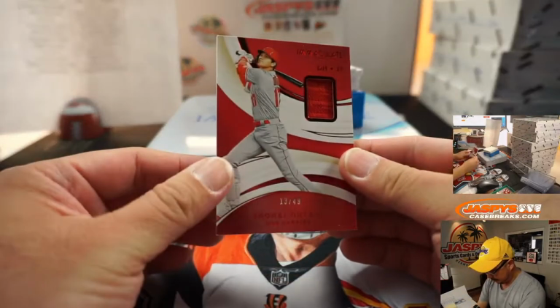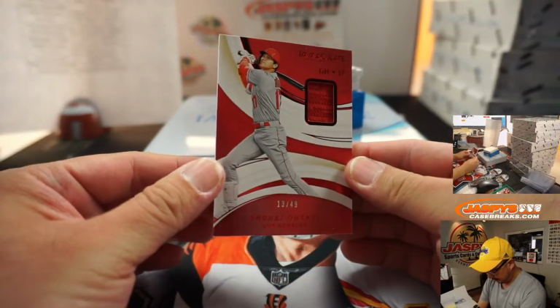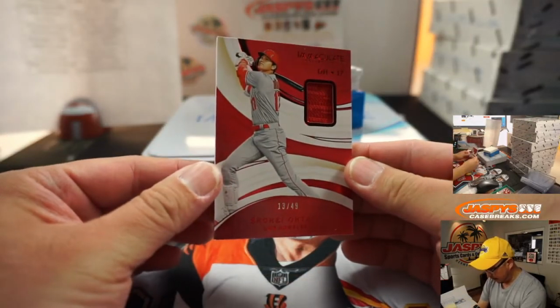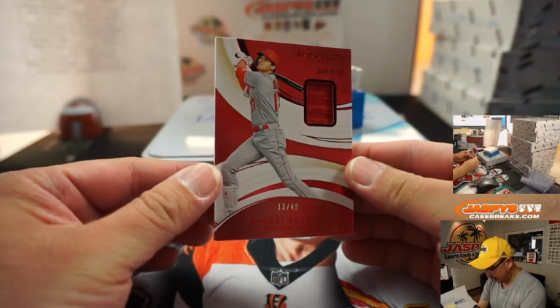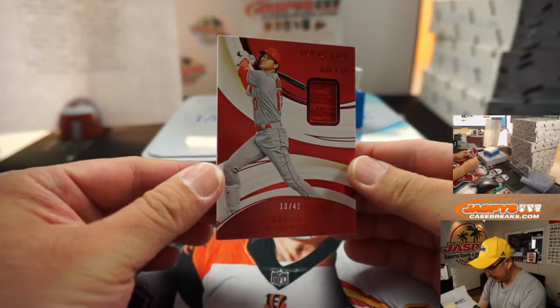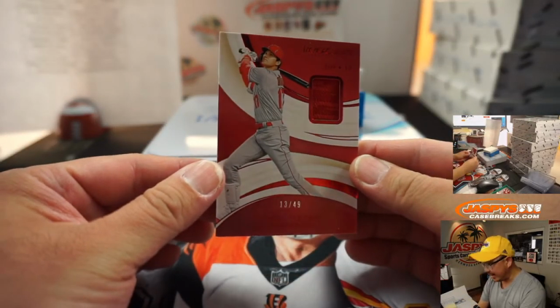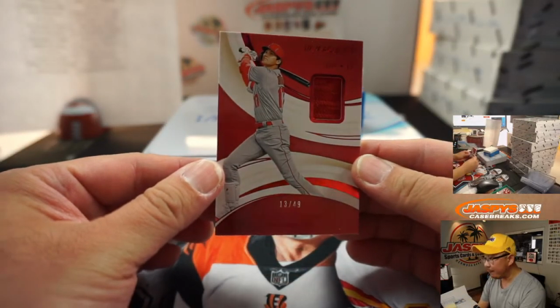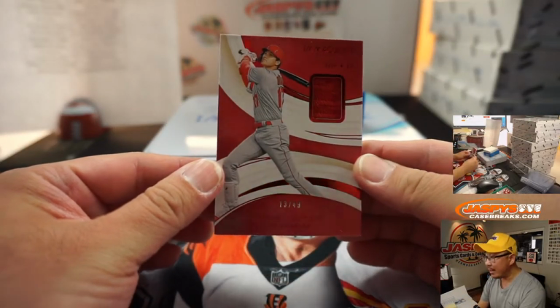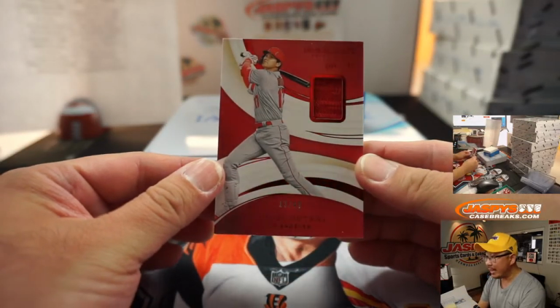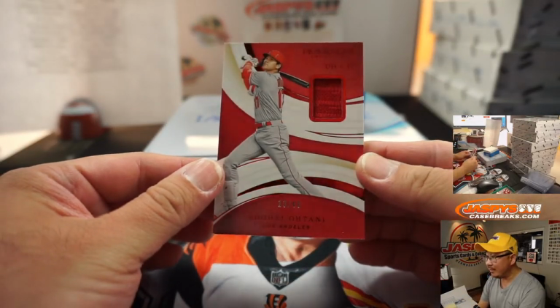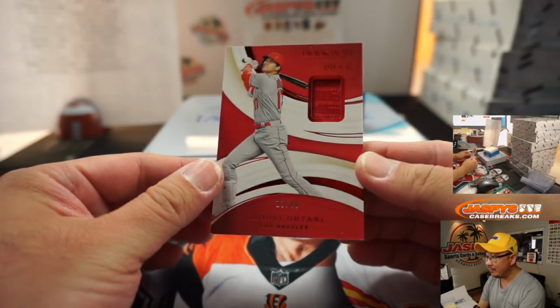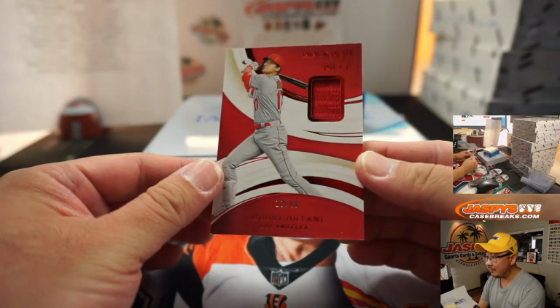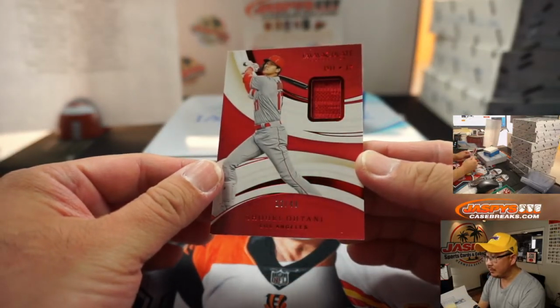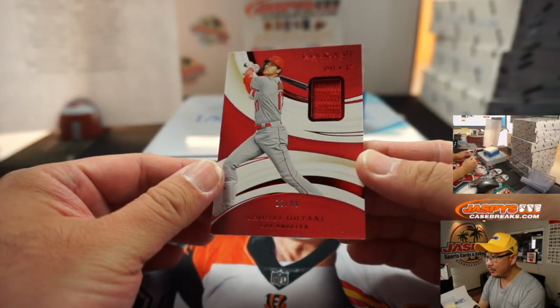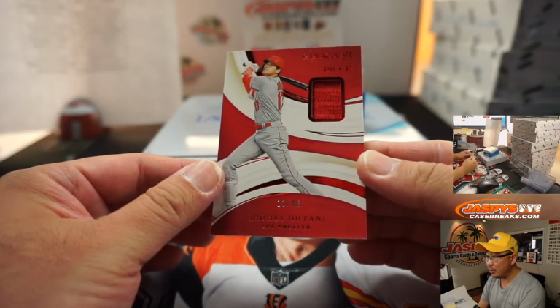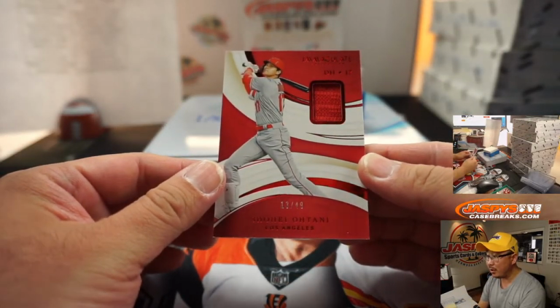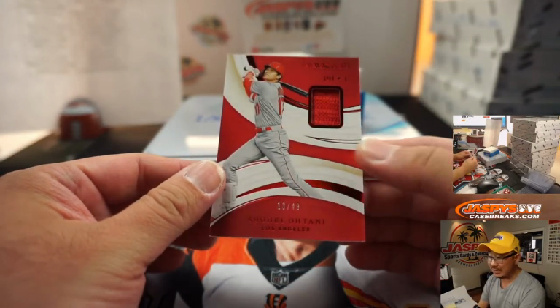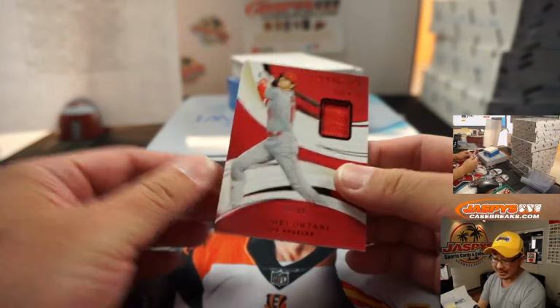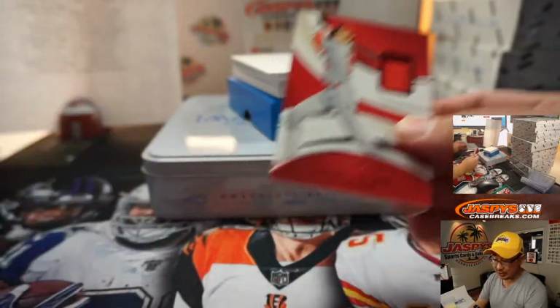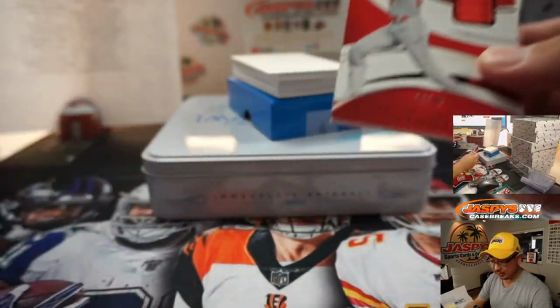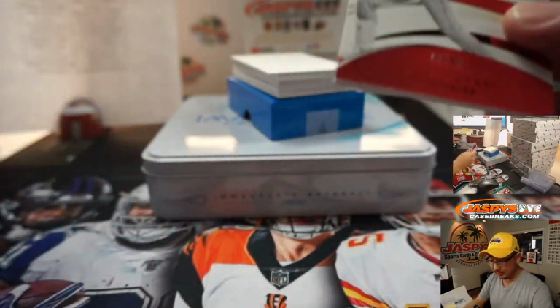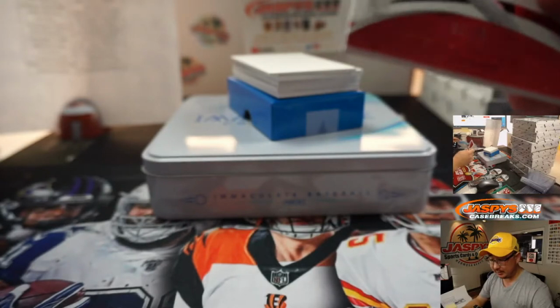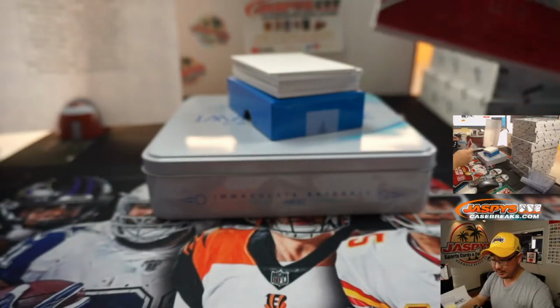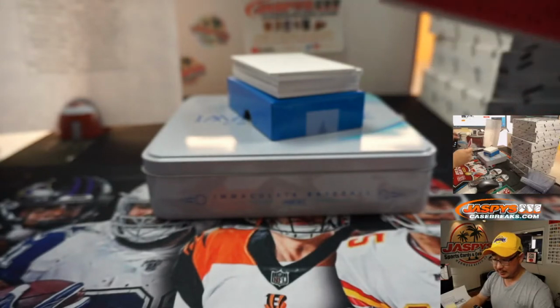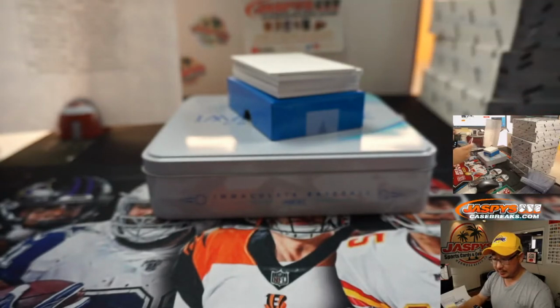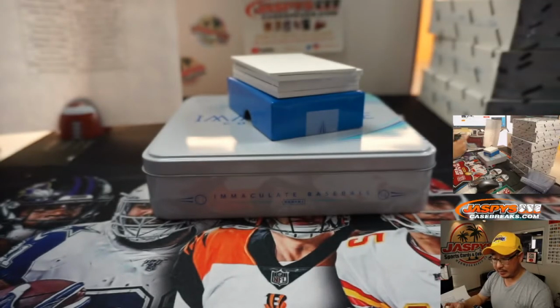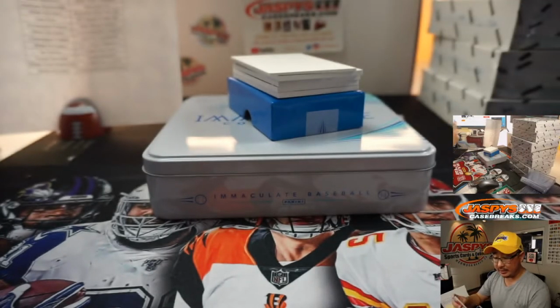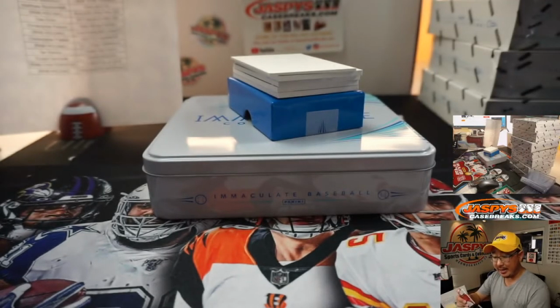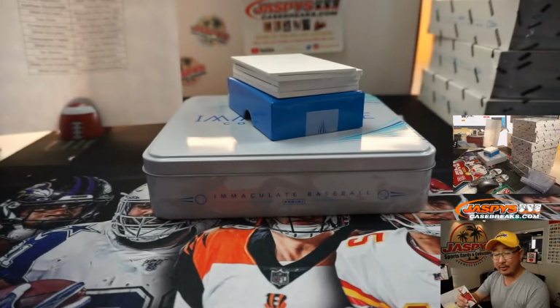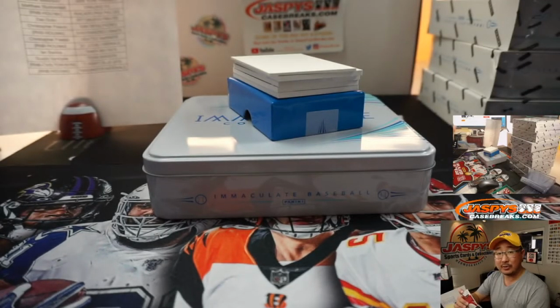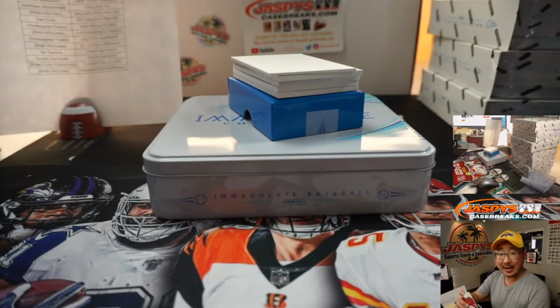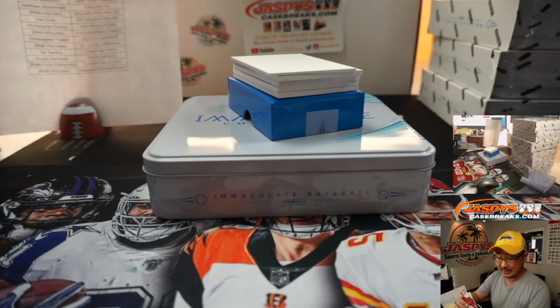13 out of 49 — Shohei Ohtani jersey going to the Halos. Matt D.